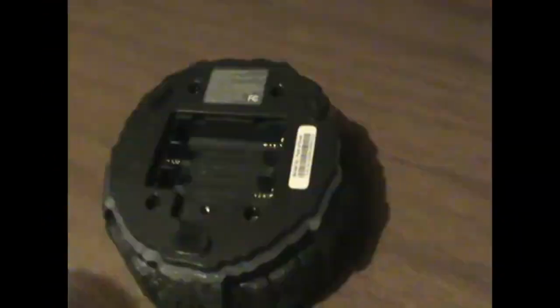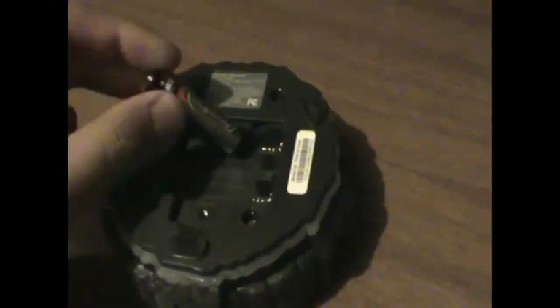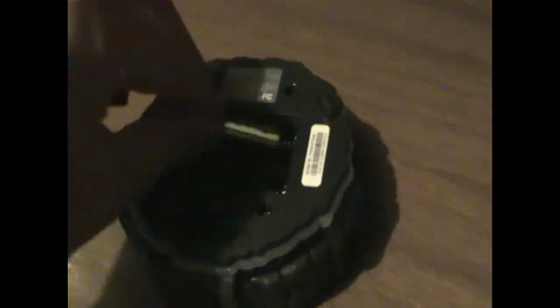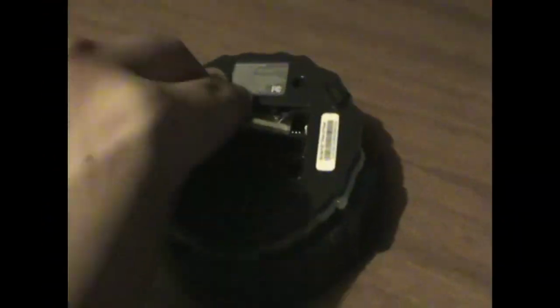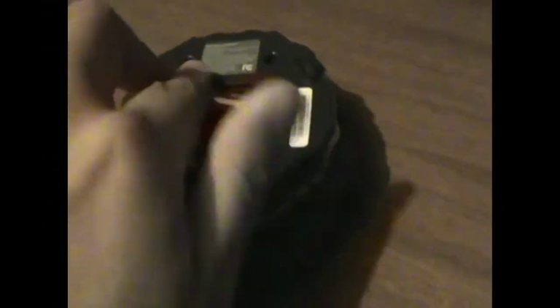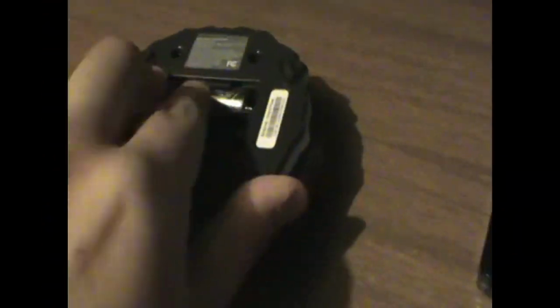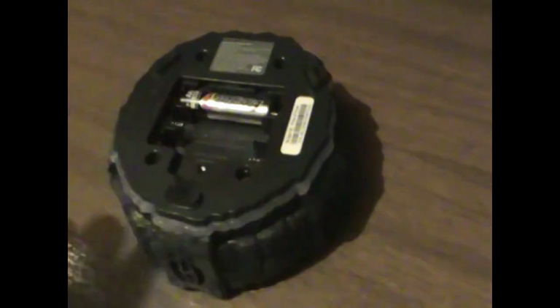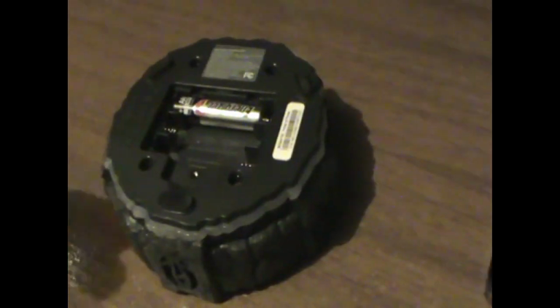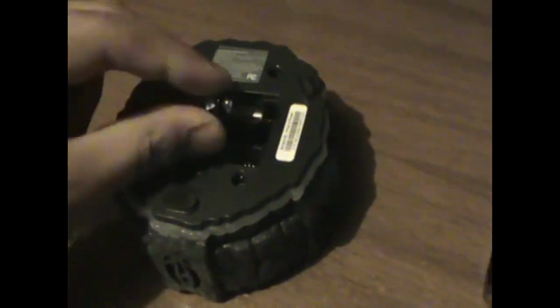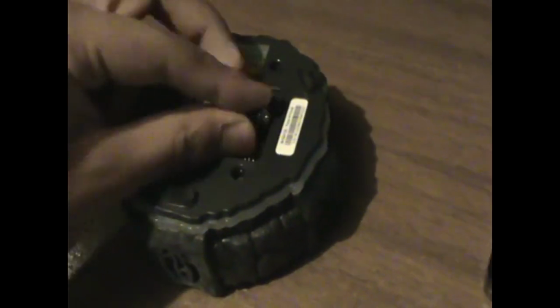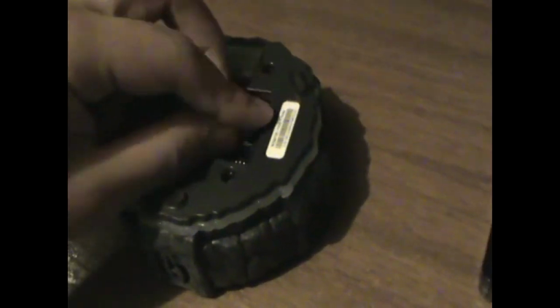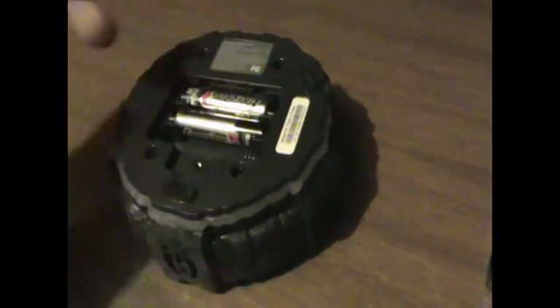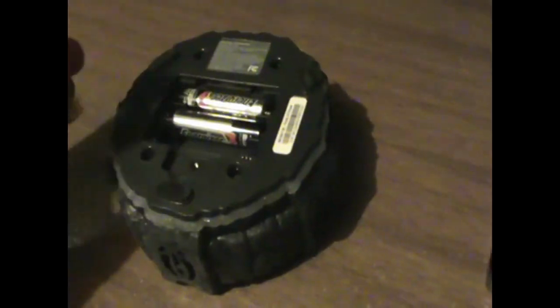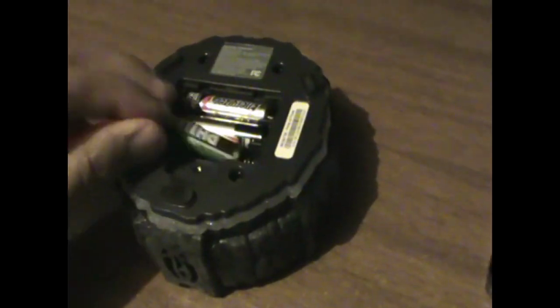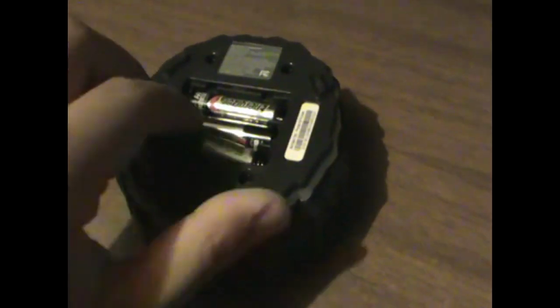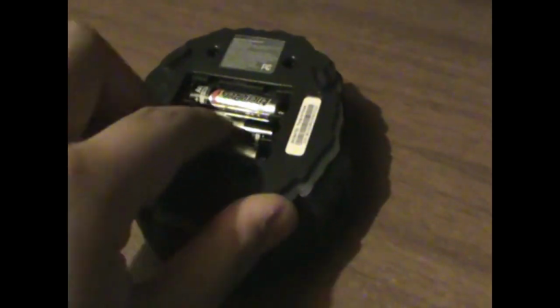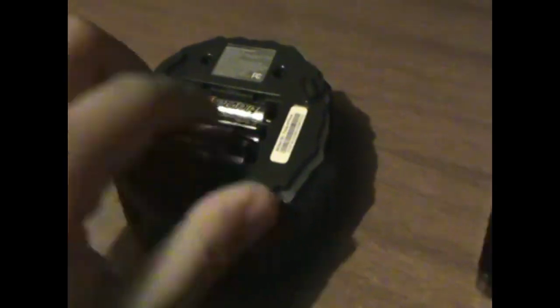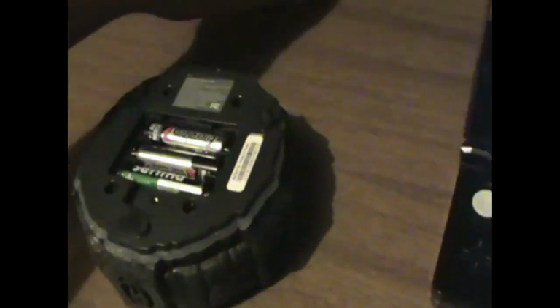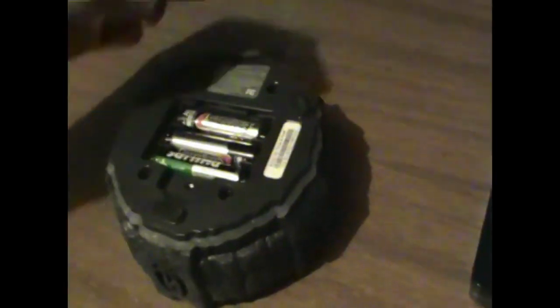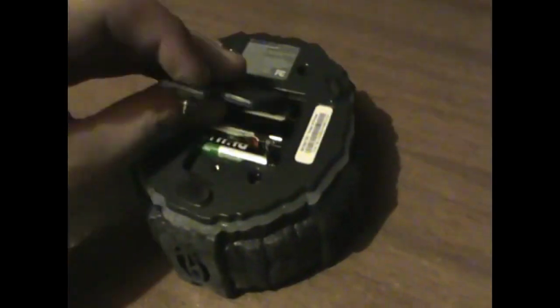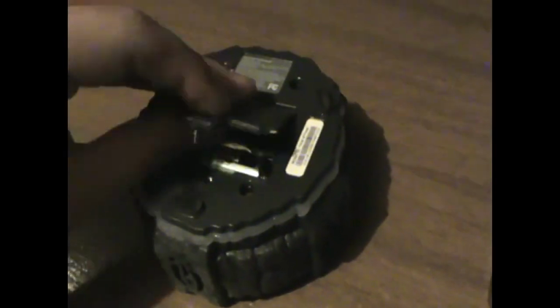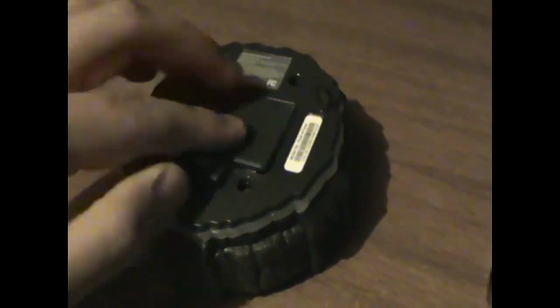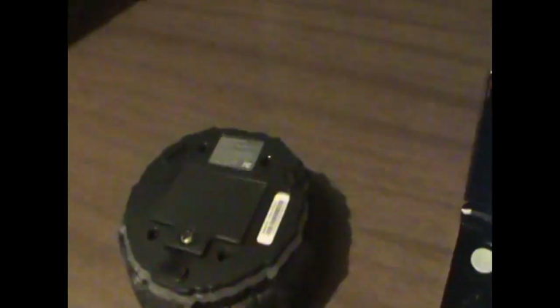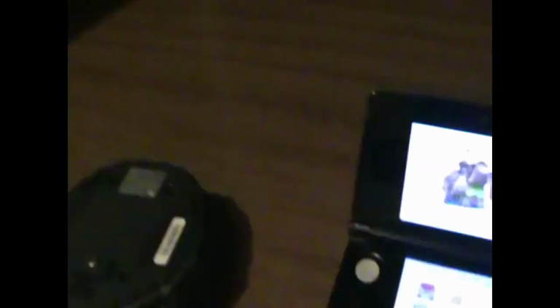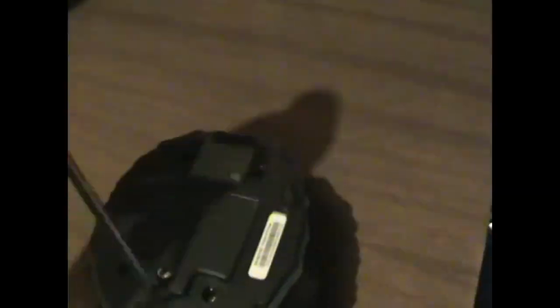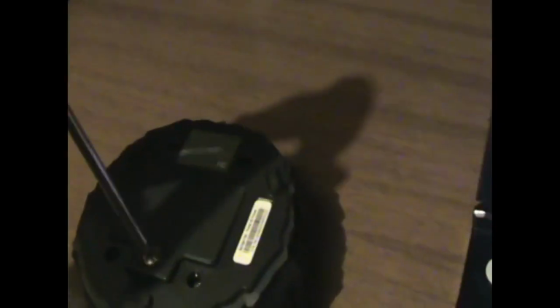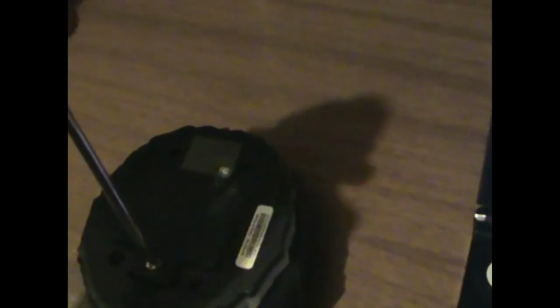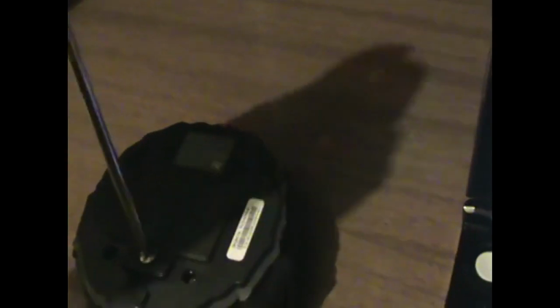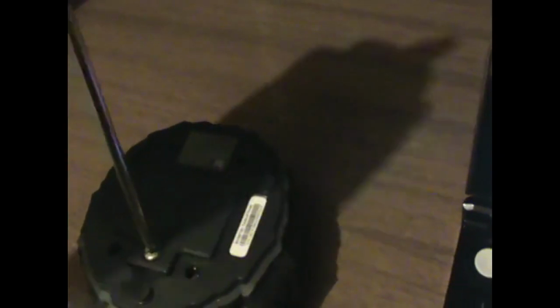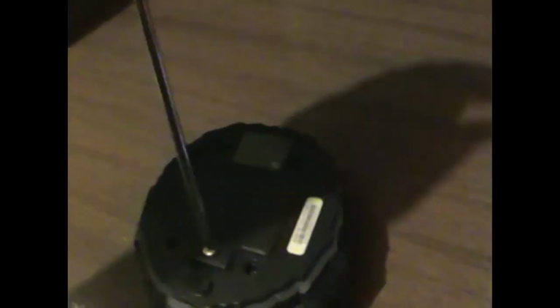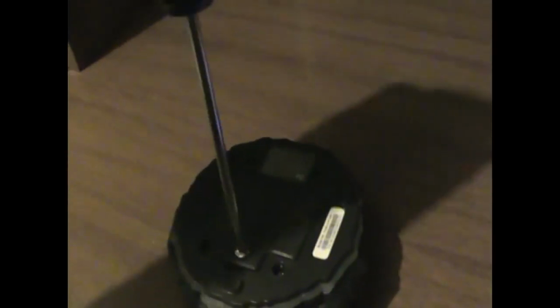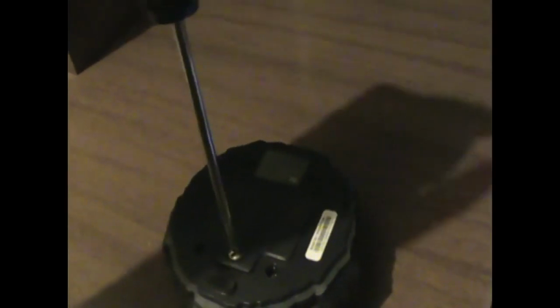The portal uses 3 AA batteries, needed for the 3DS version.